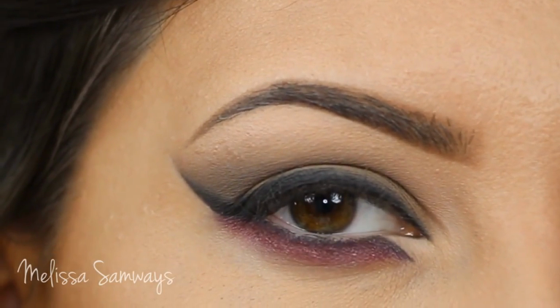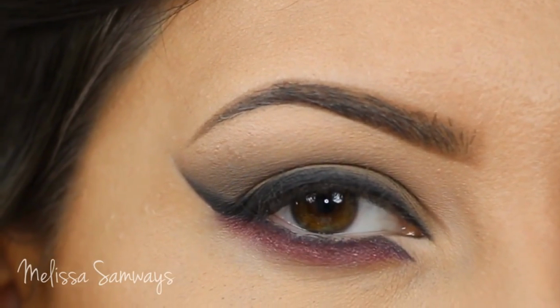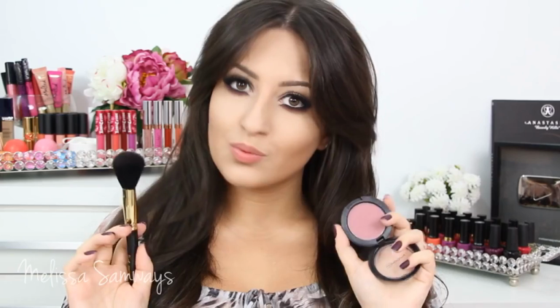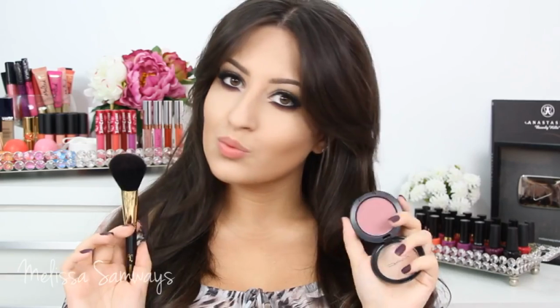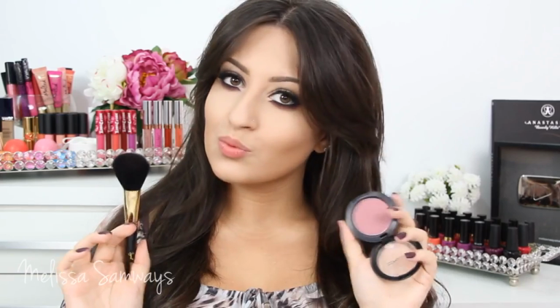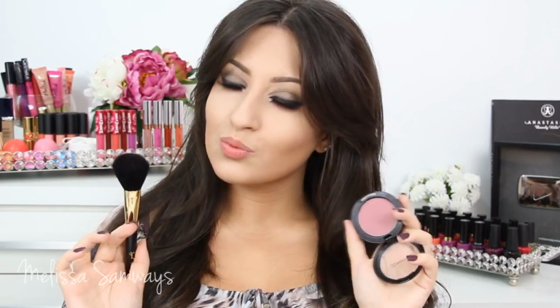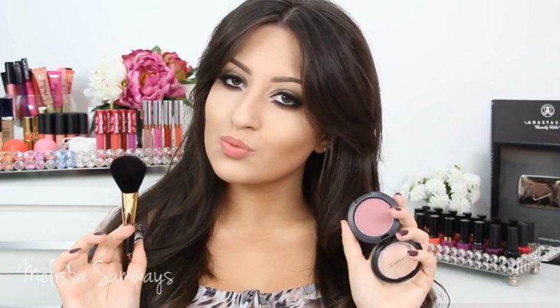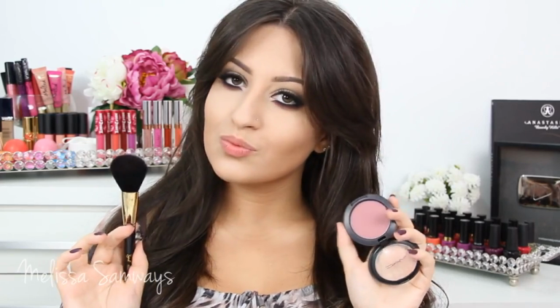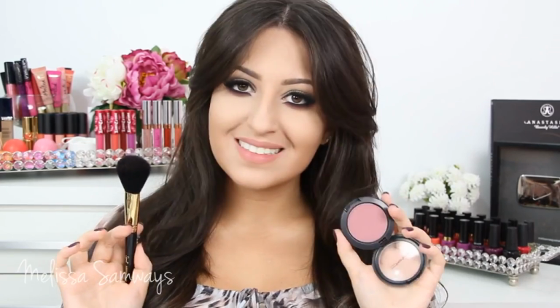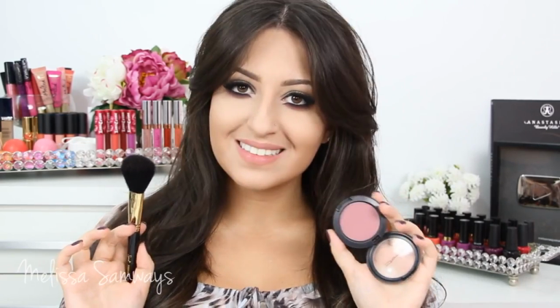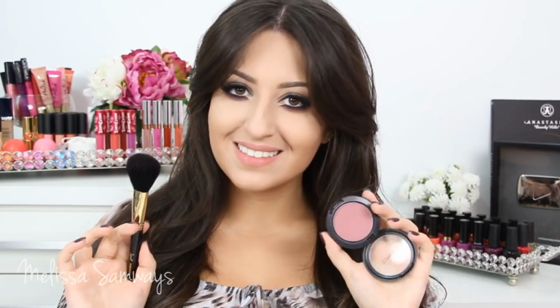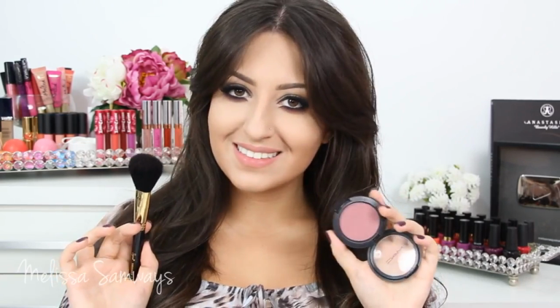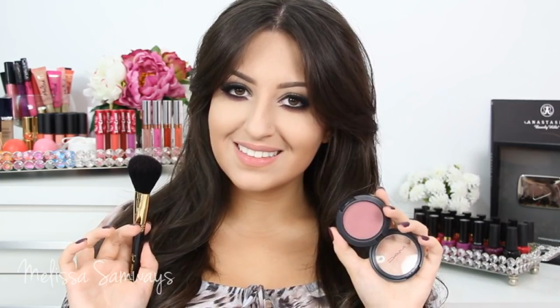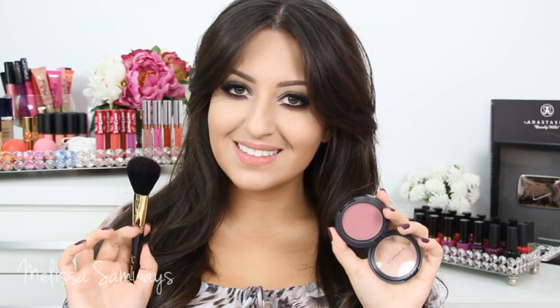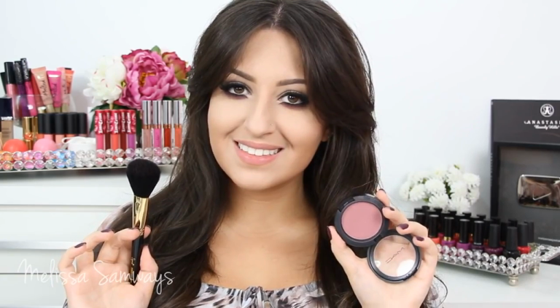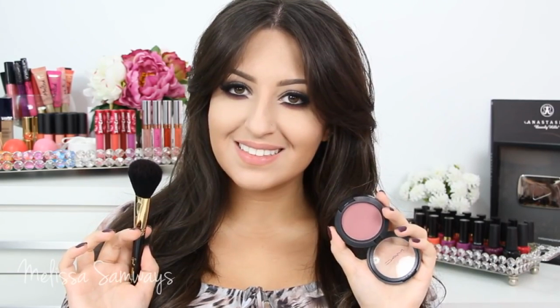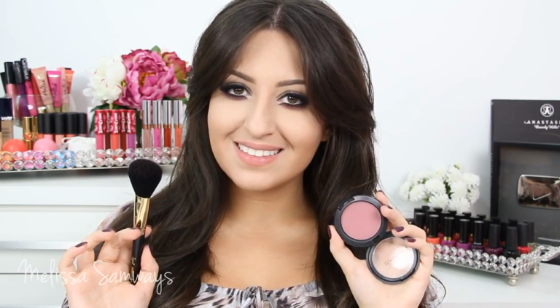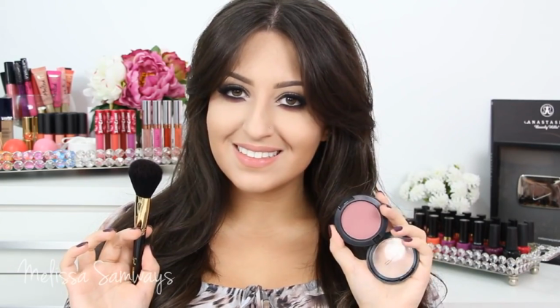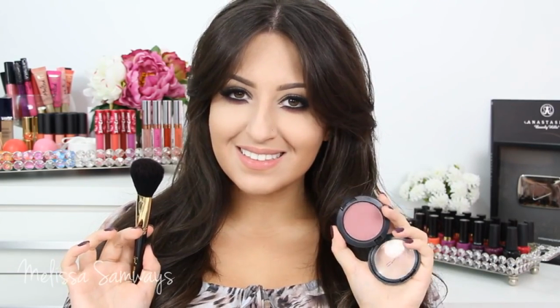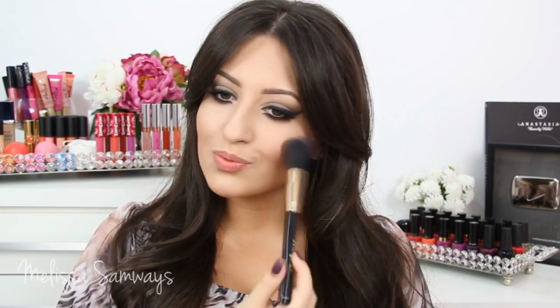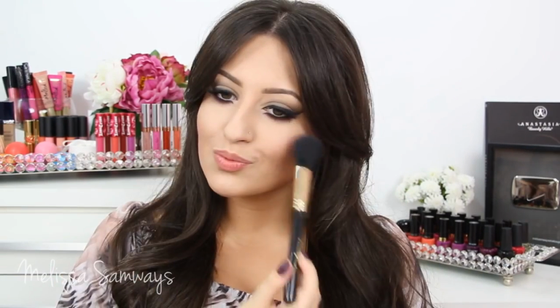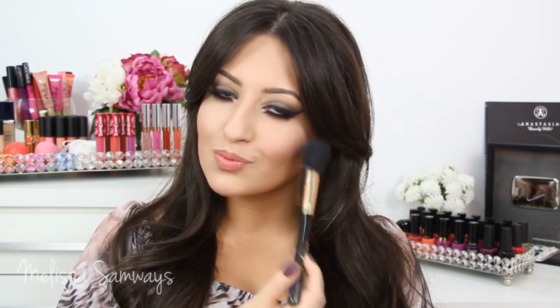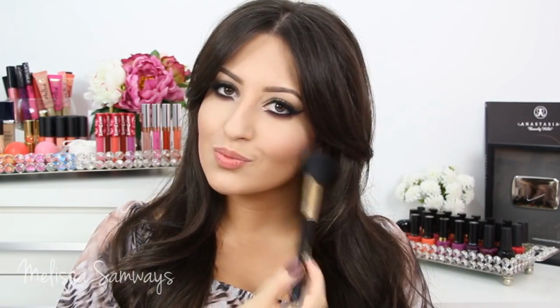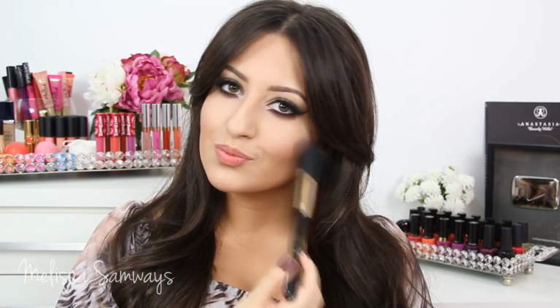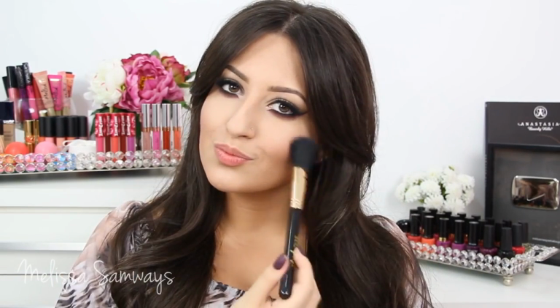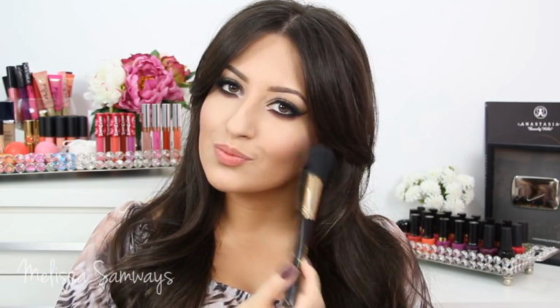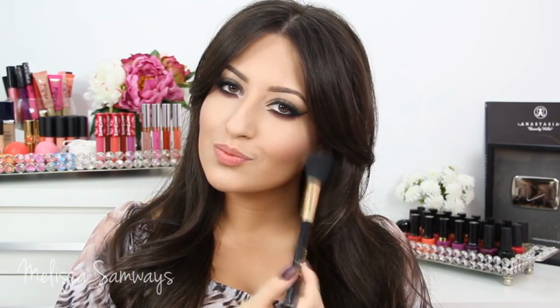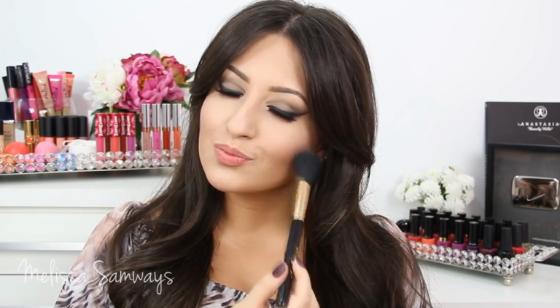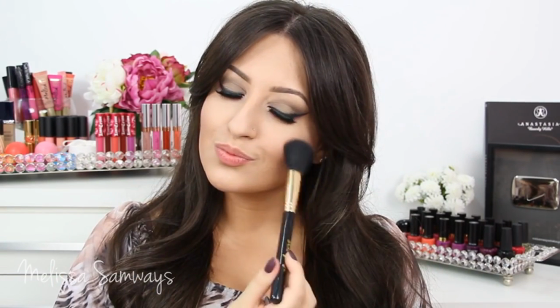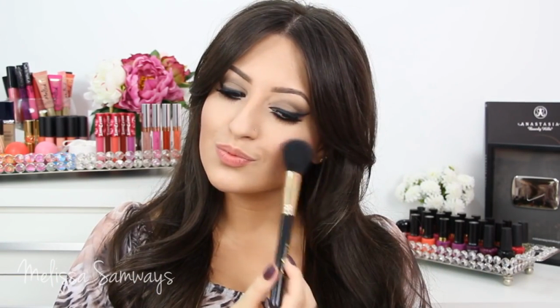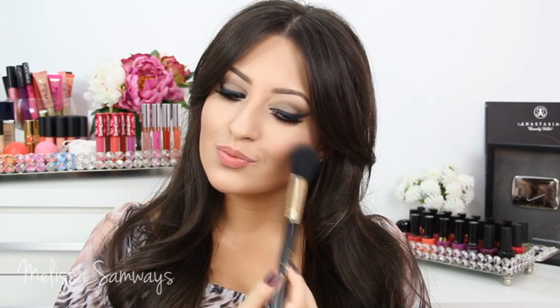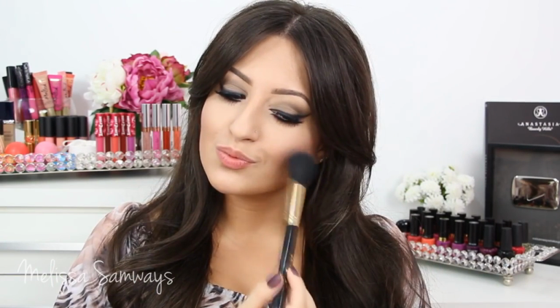To finish my face, I'm gonna apply this beautiful blush by MAC in the color Brit of Plum.